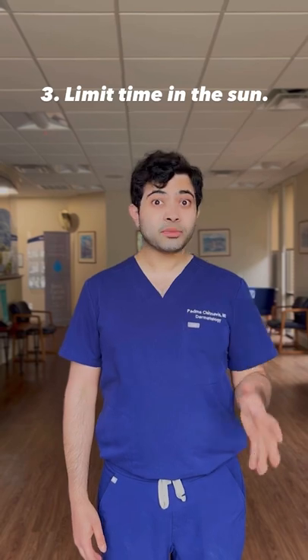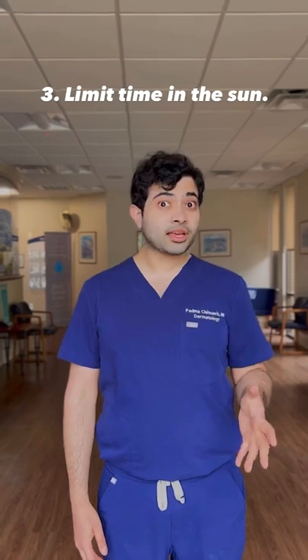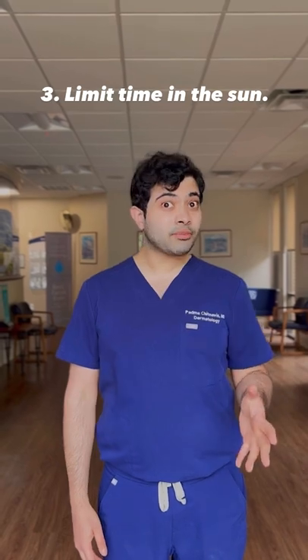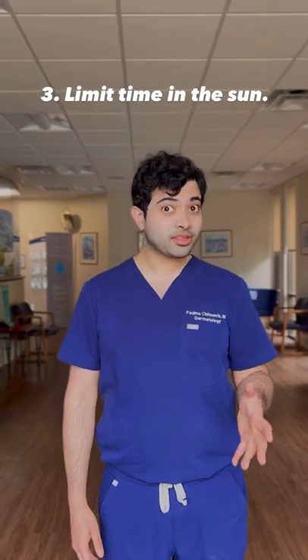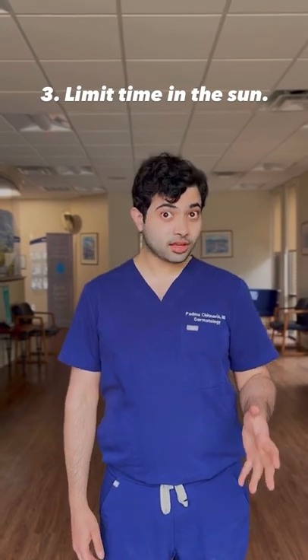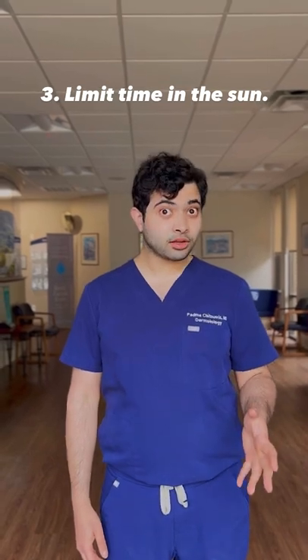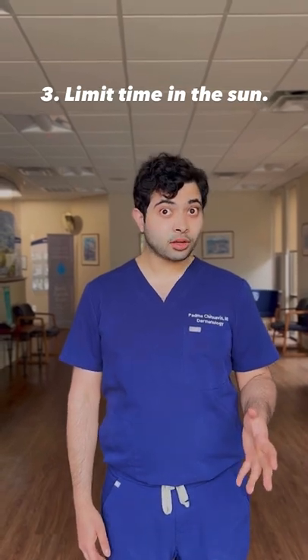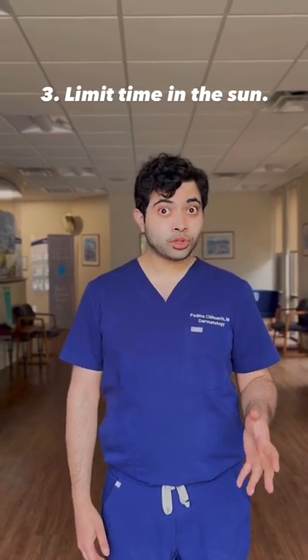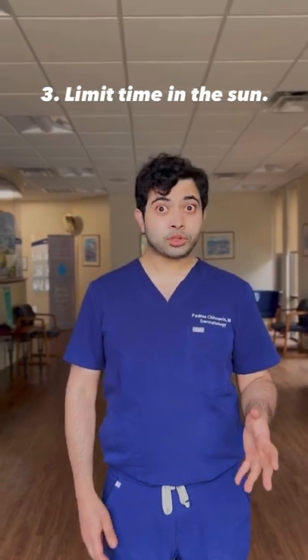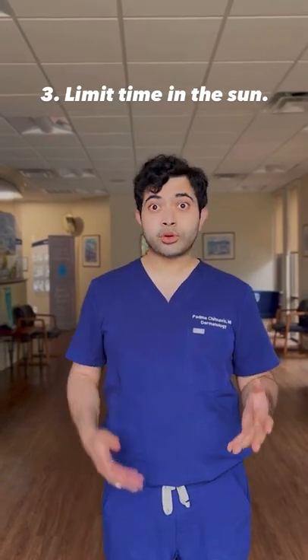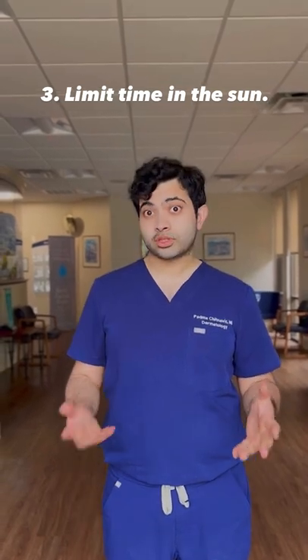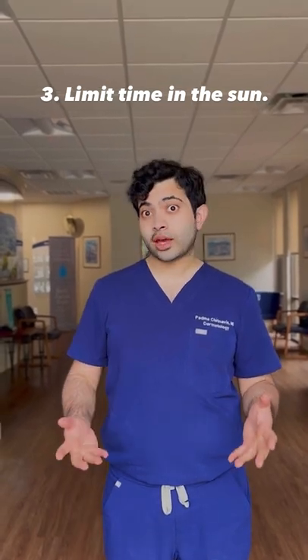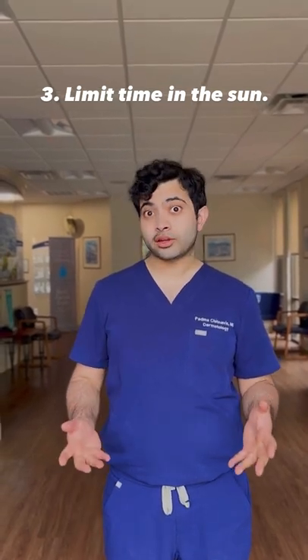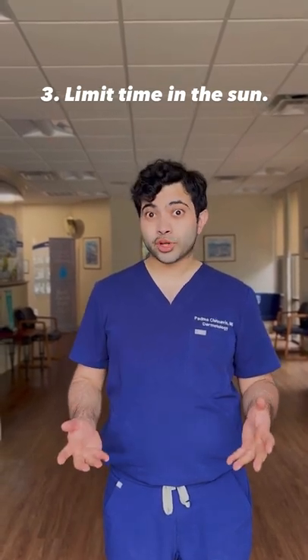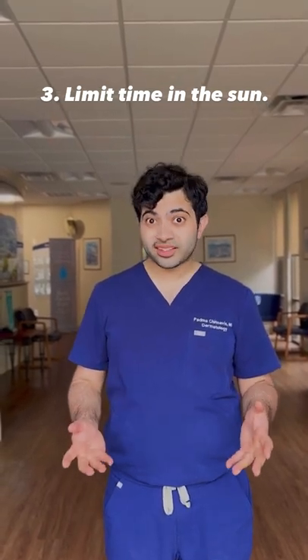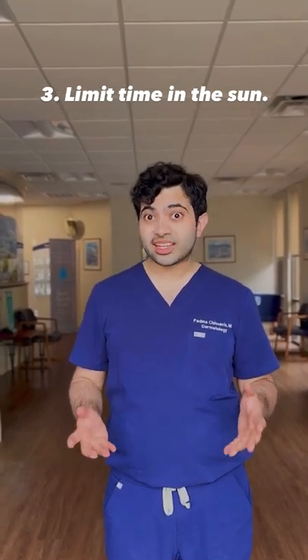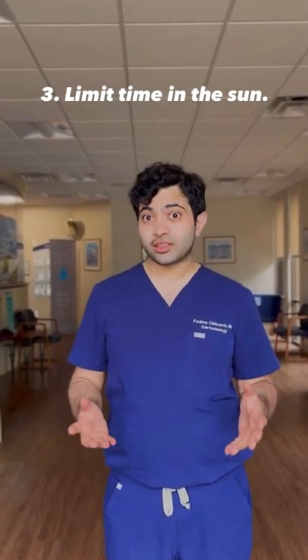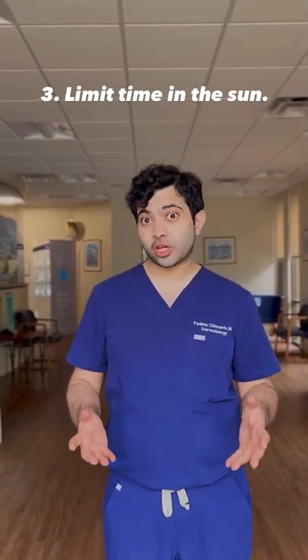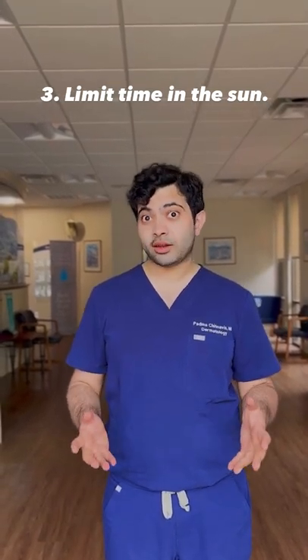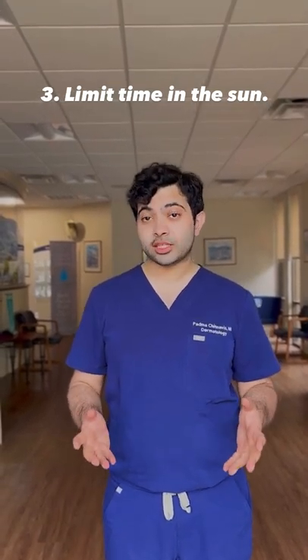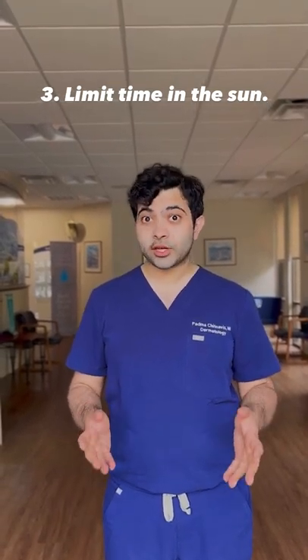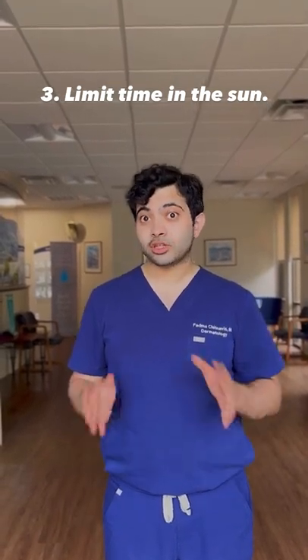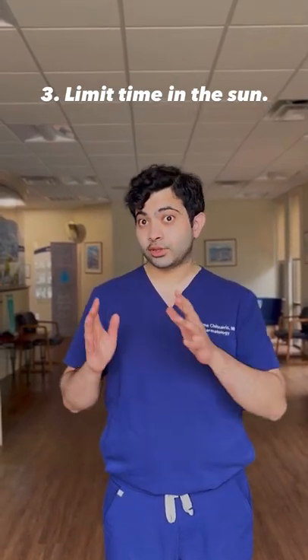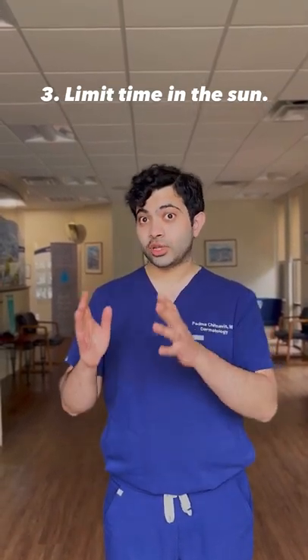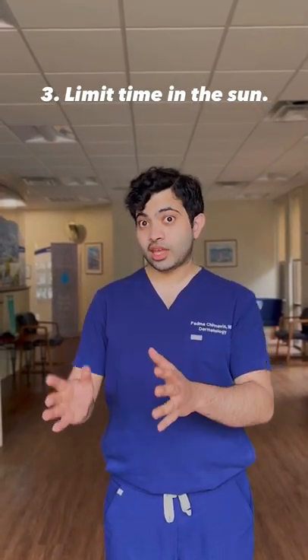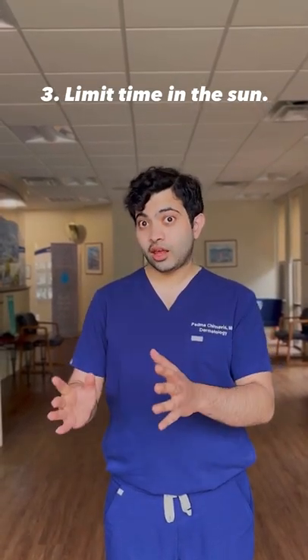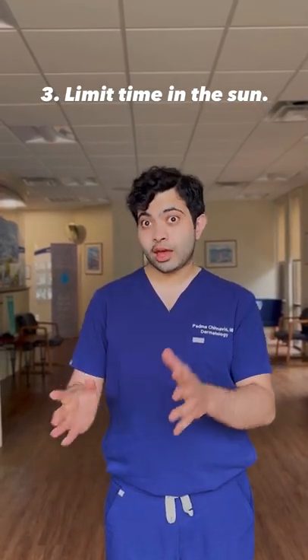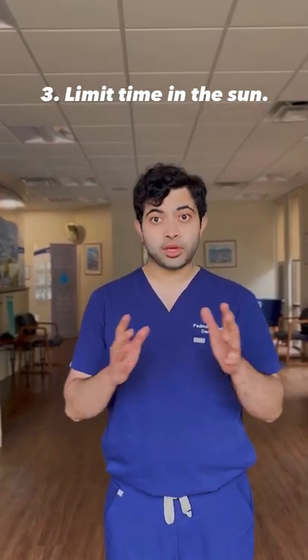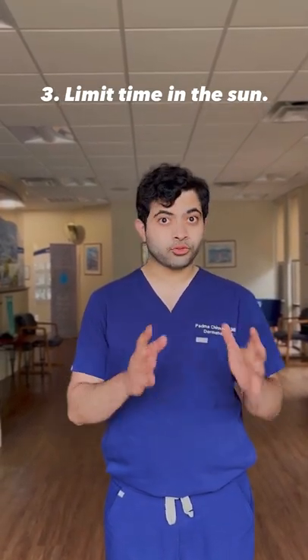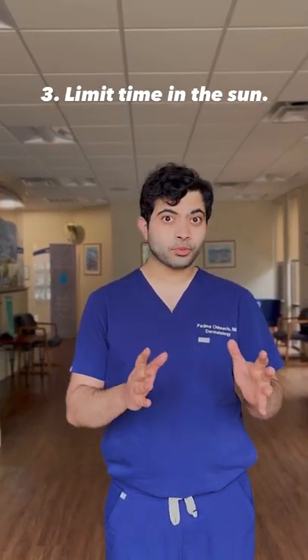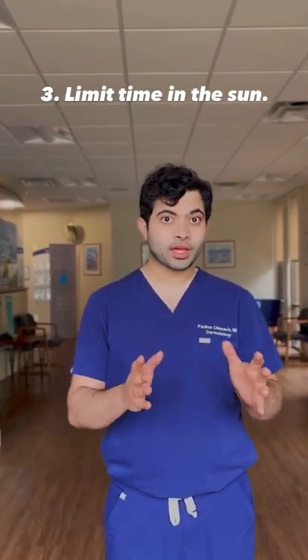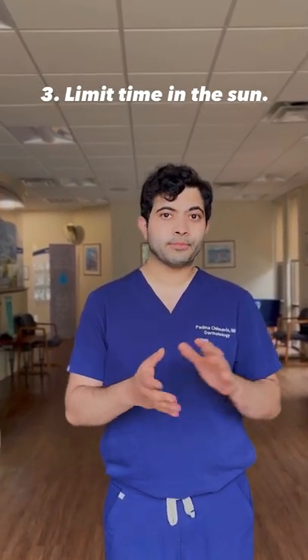Tip number three: limit time in the sun. When you go outside, try to stay in the shade, especially between 10 a.m. and 4 p.m.